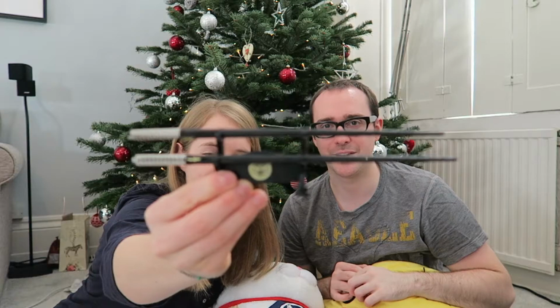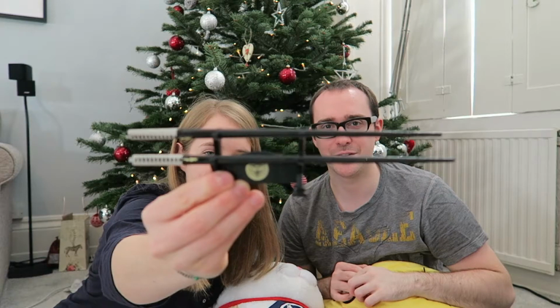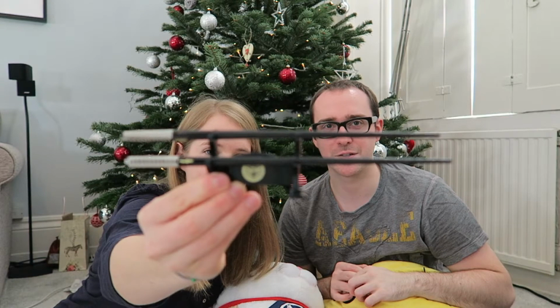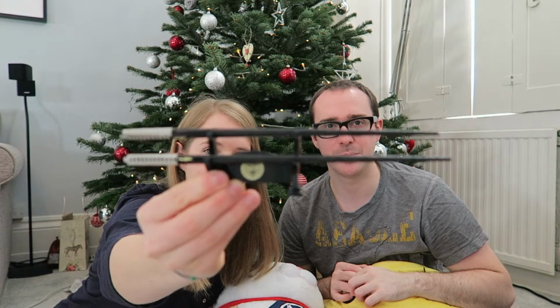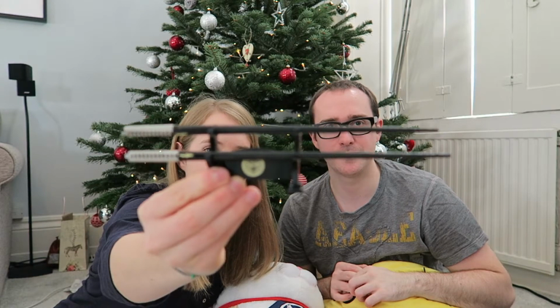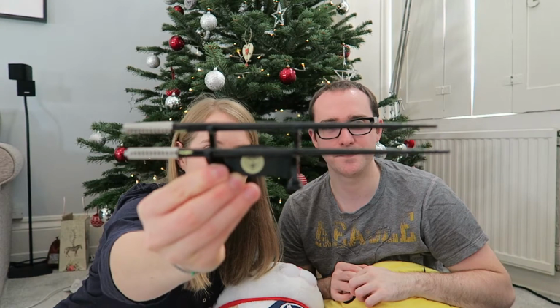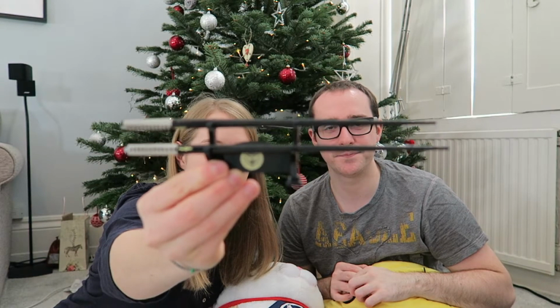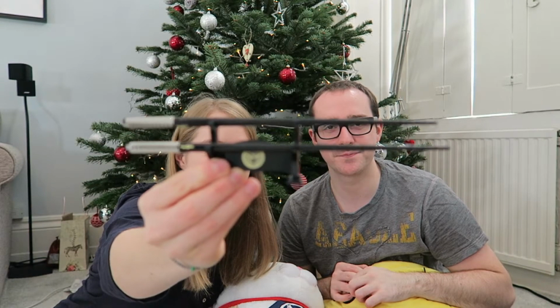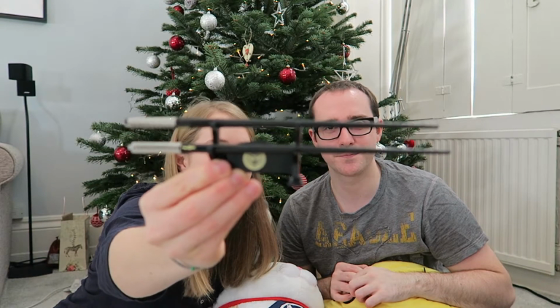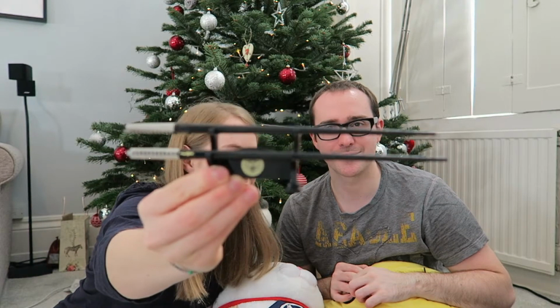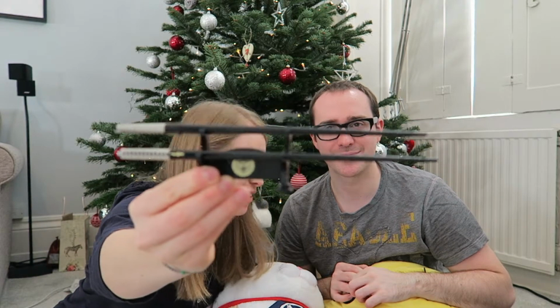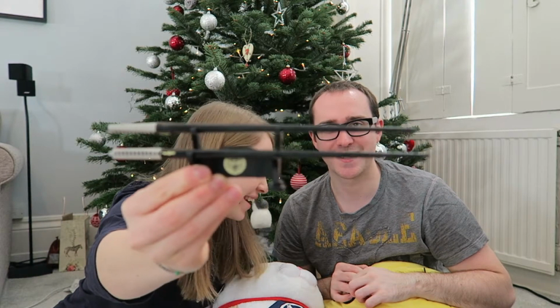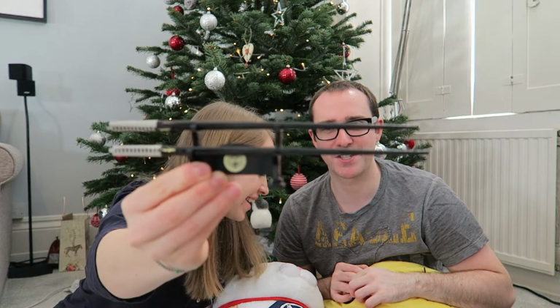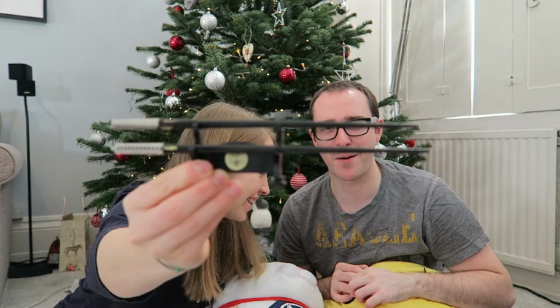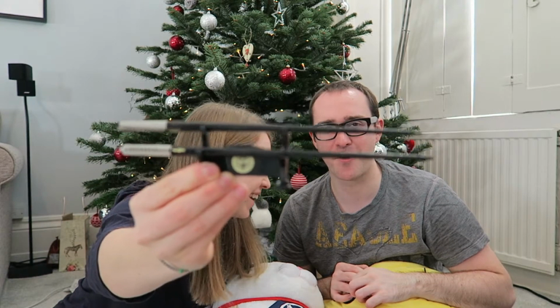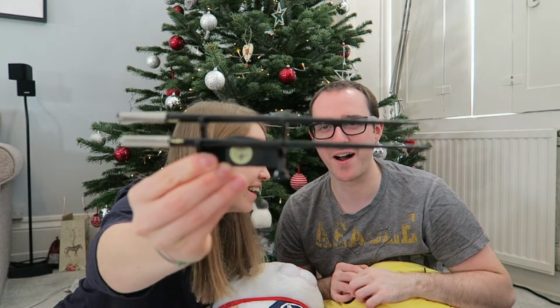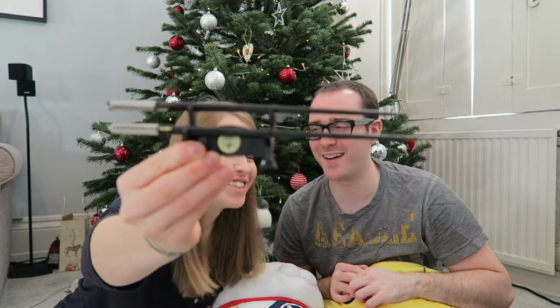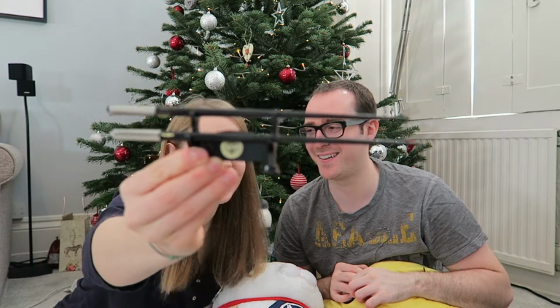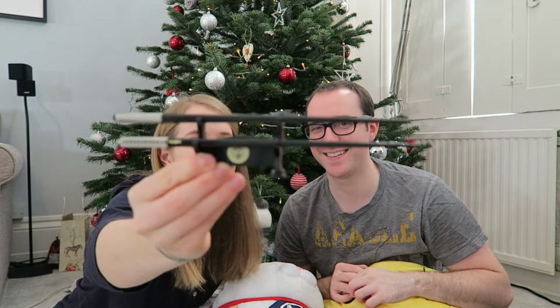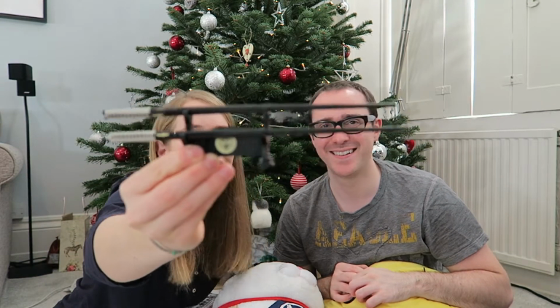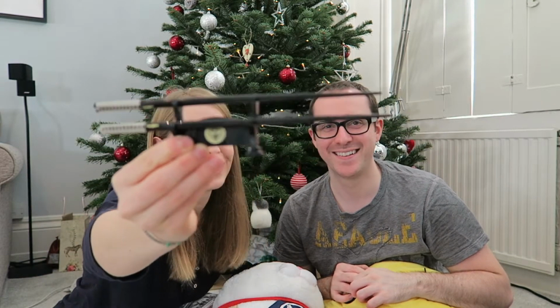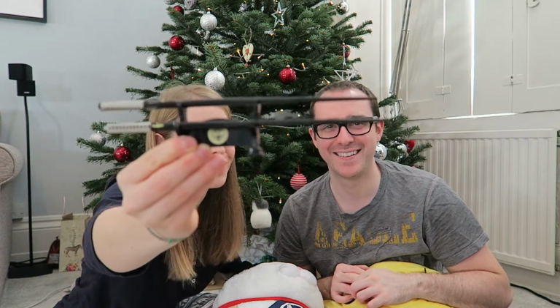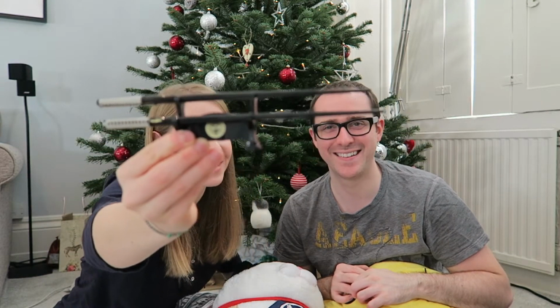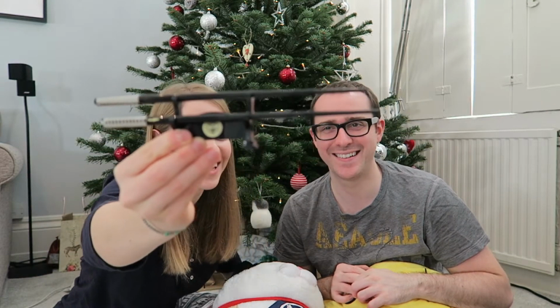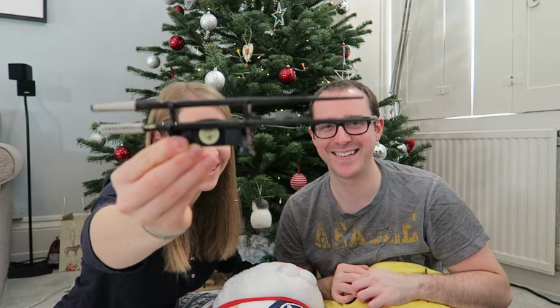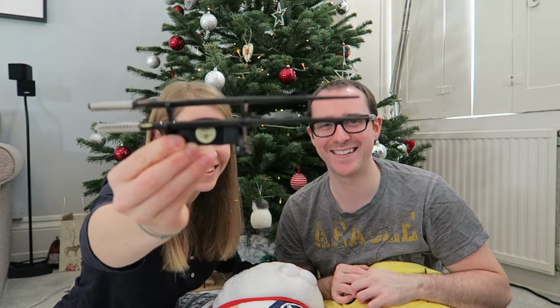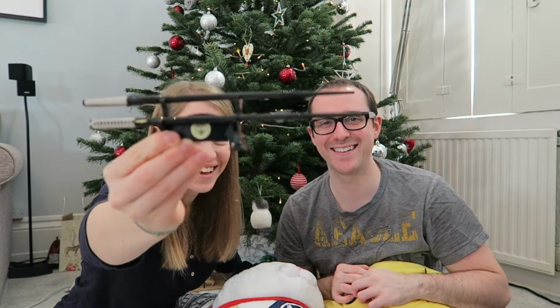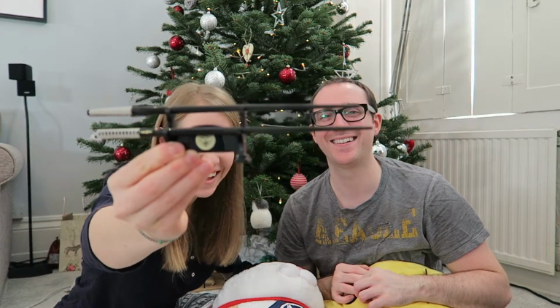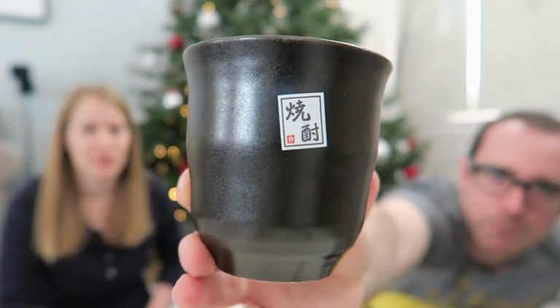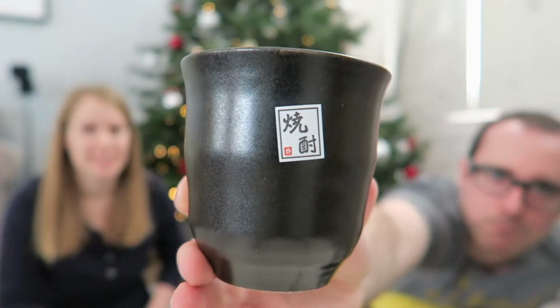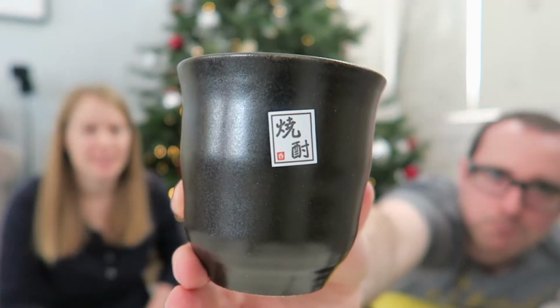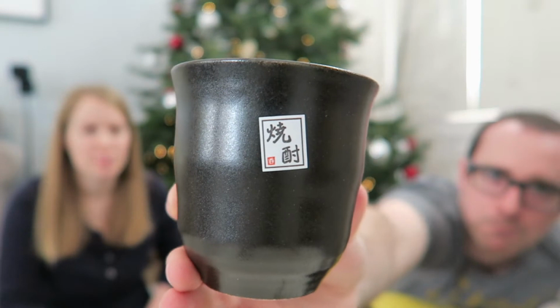These are Shamarai chopsticks and a green tea cup.